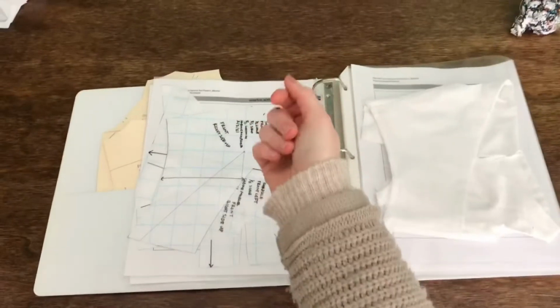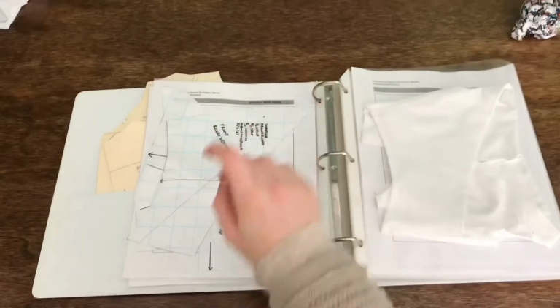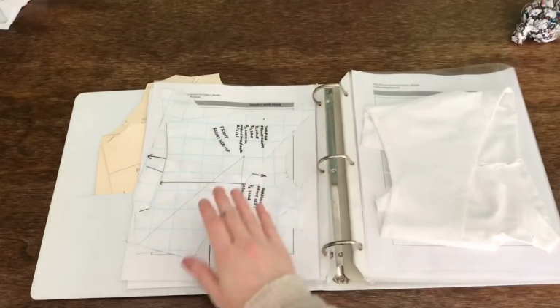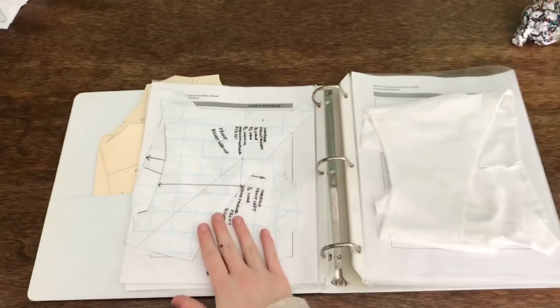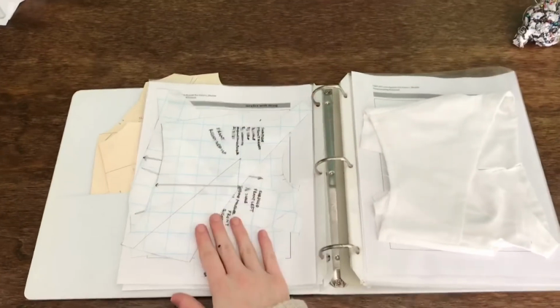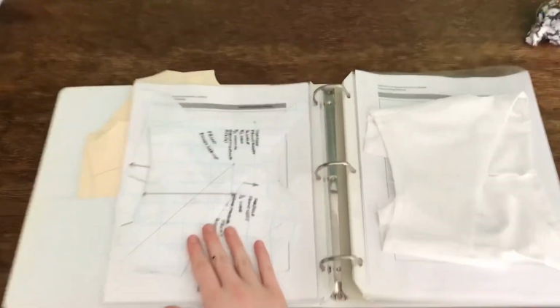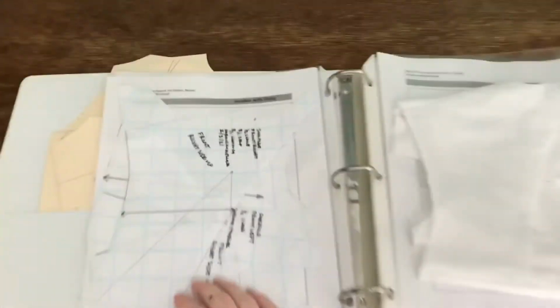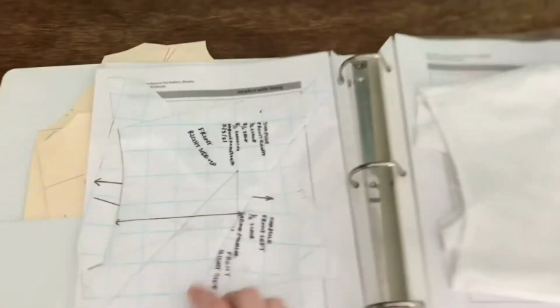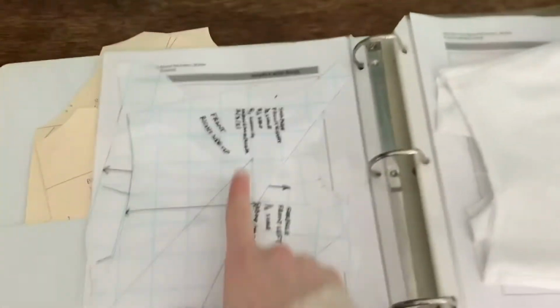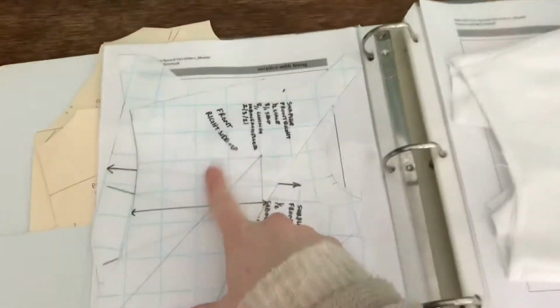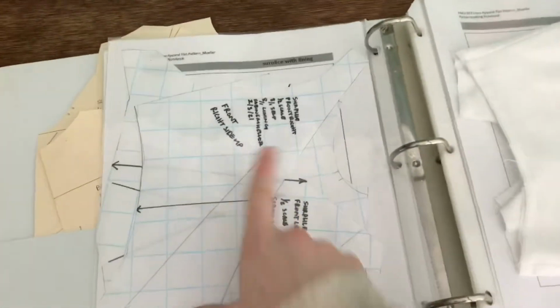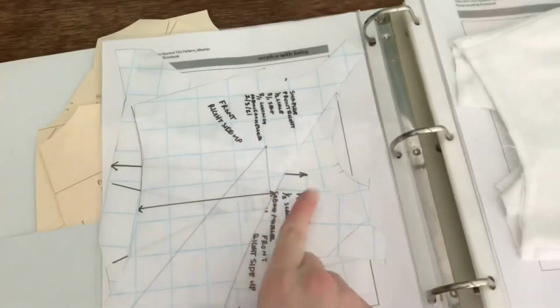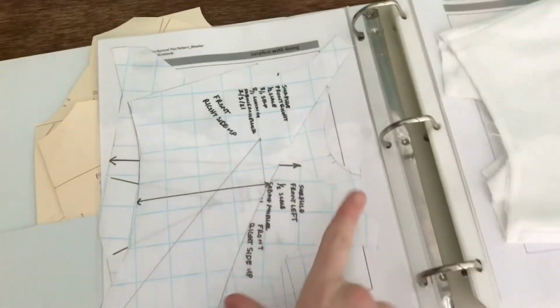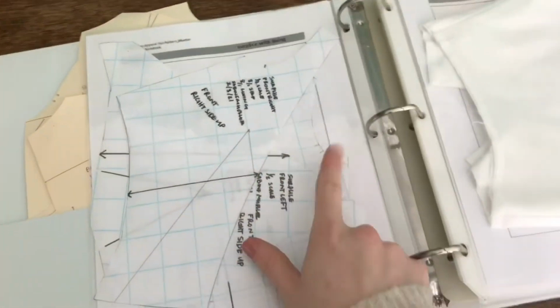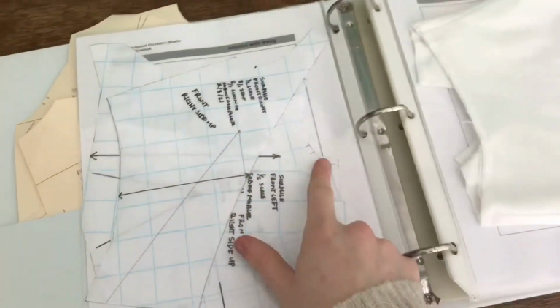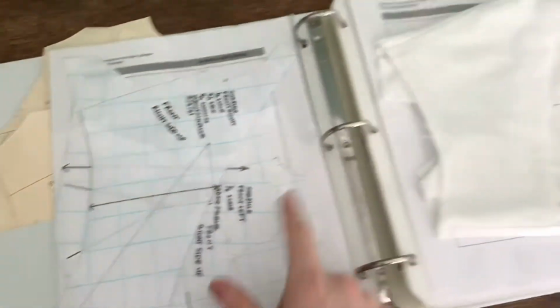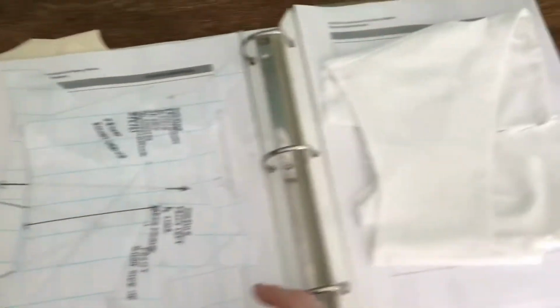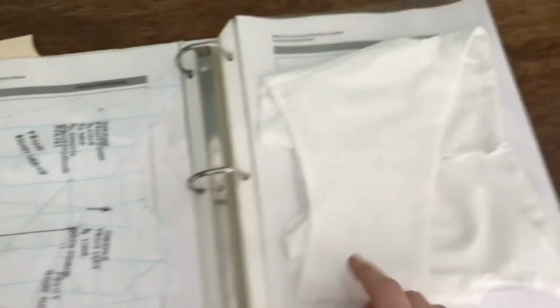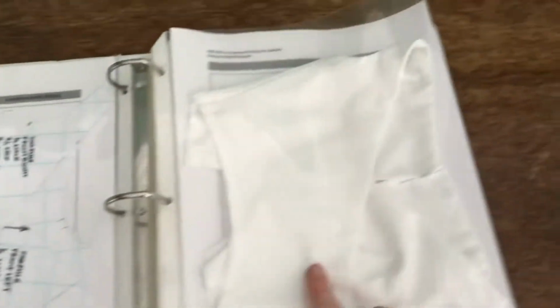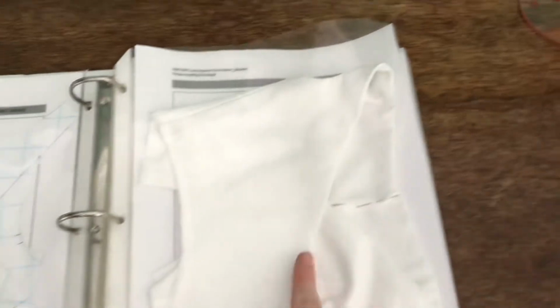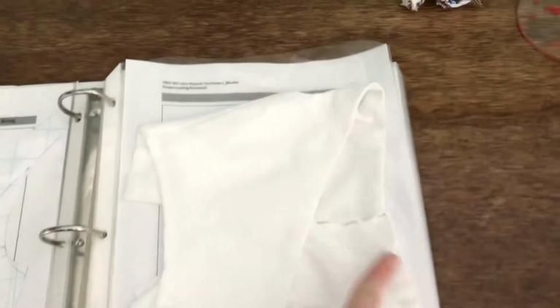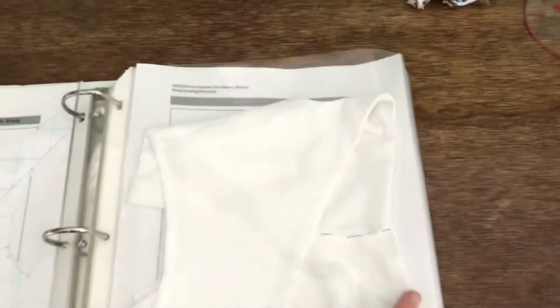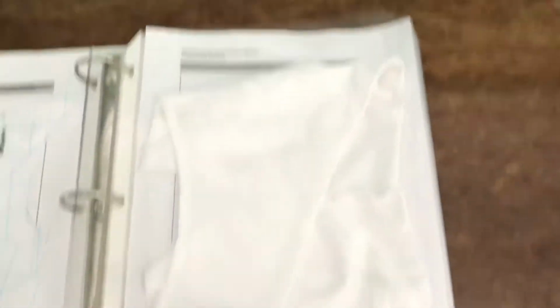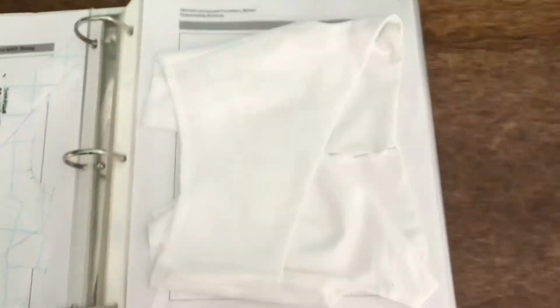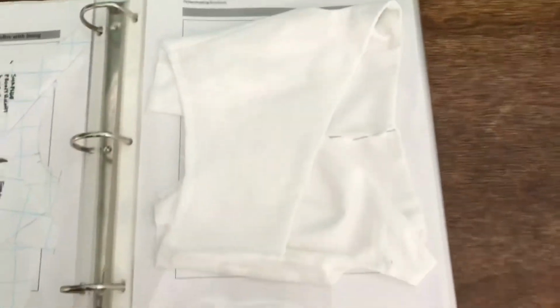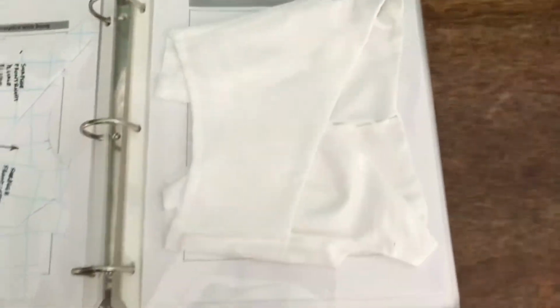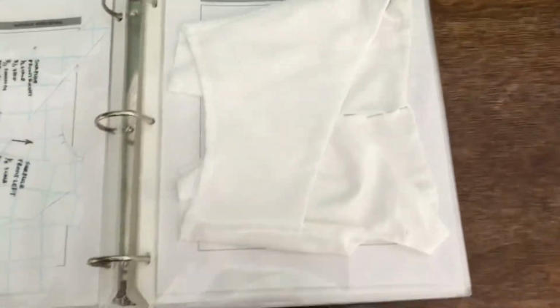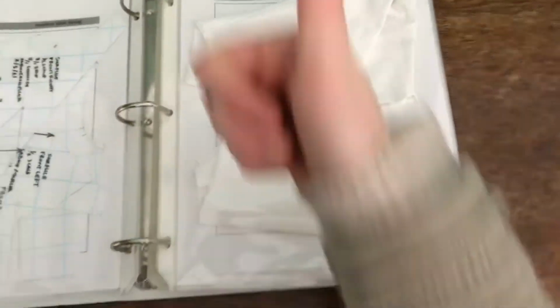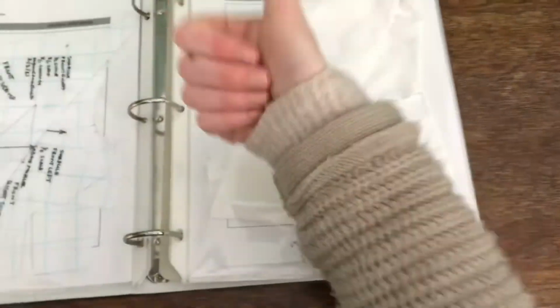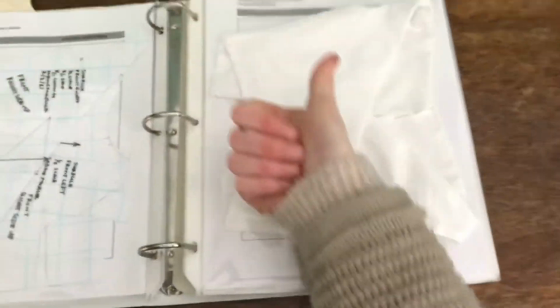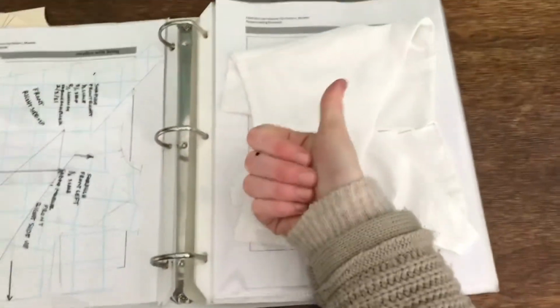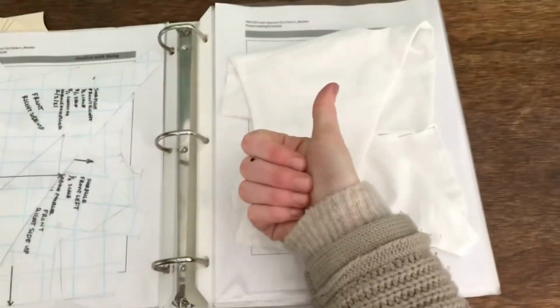And we're going to go ahead and put it right into the folder. Thank you.